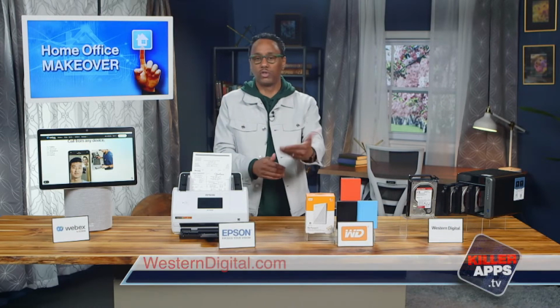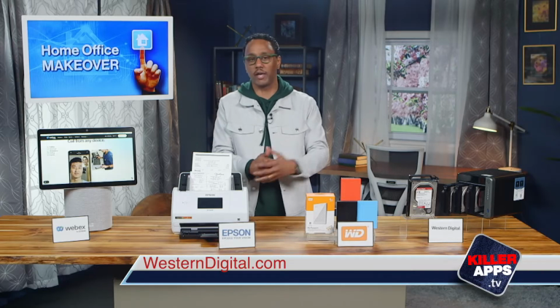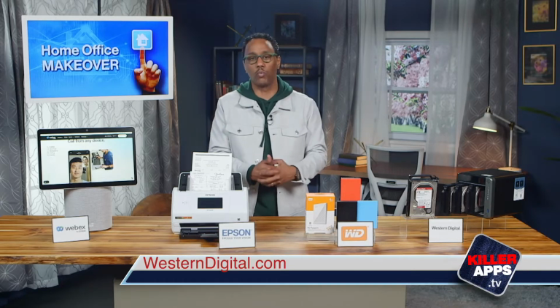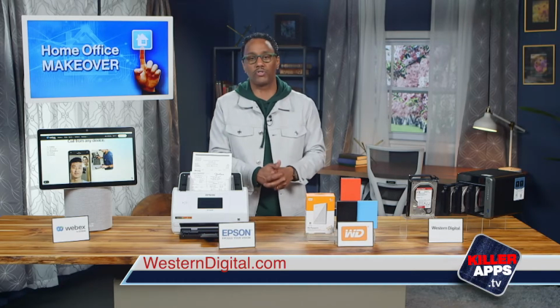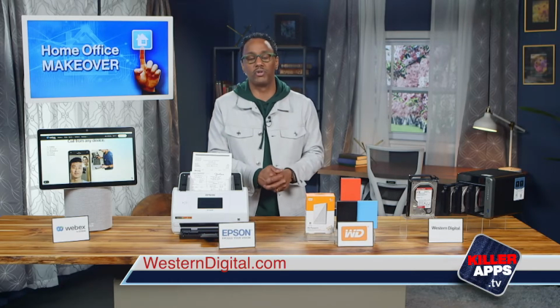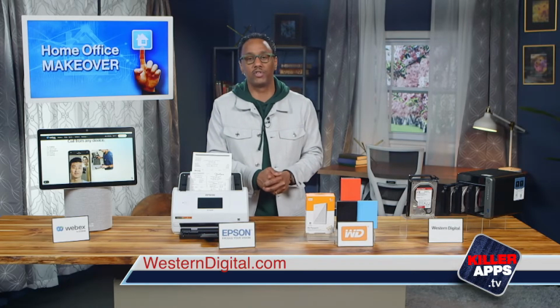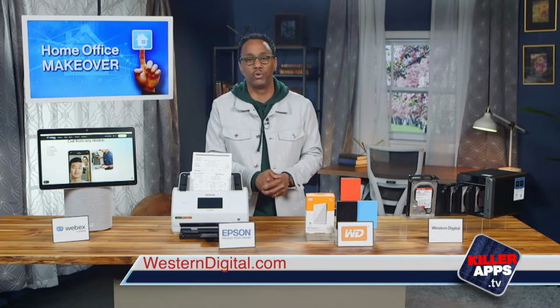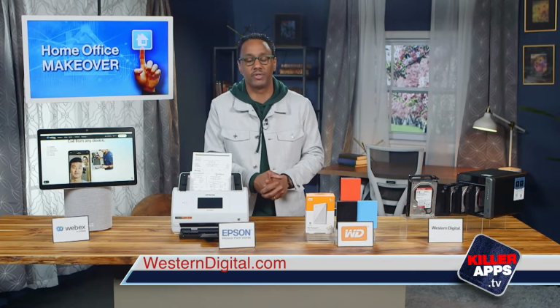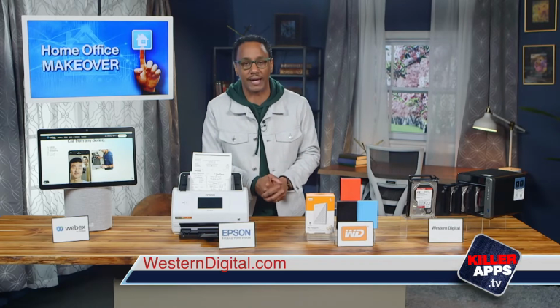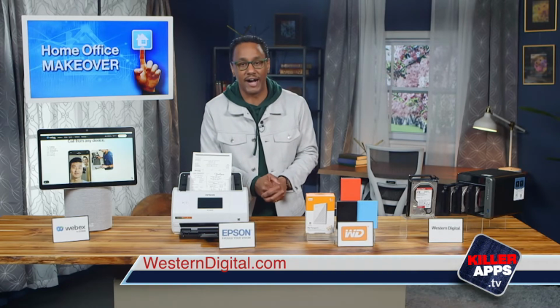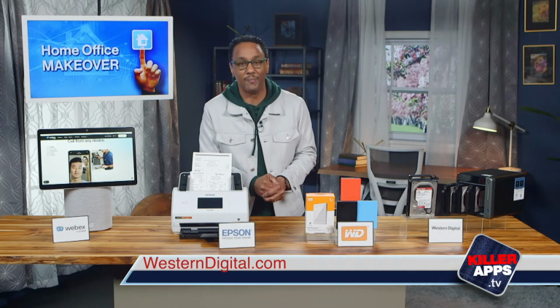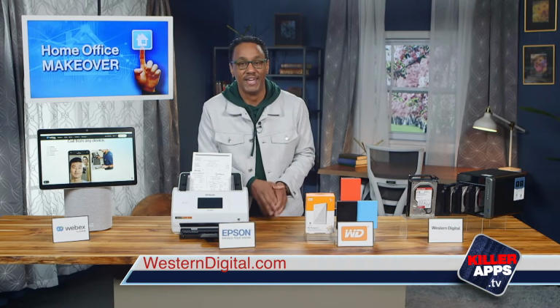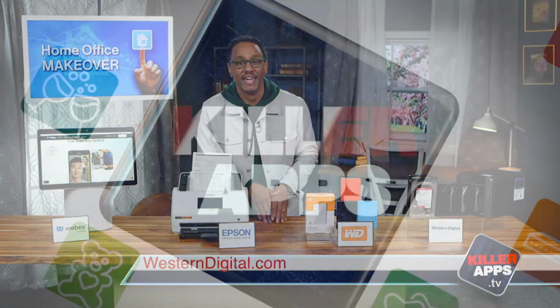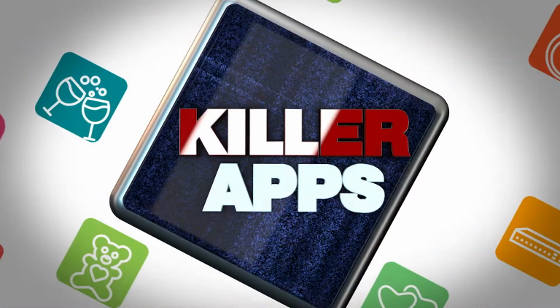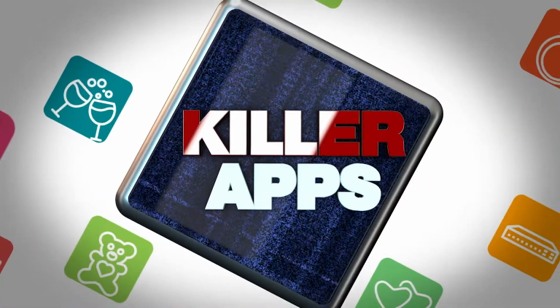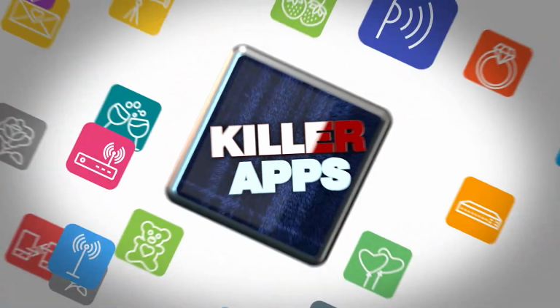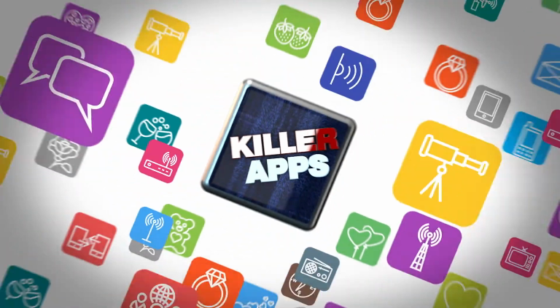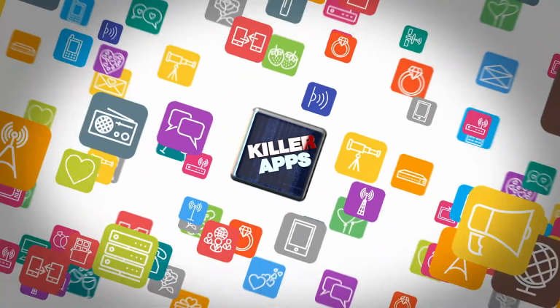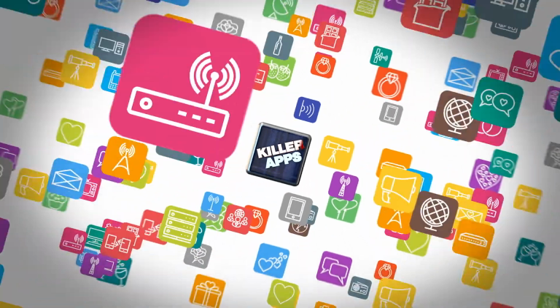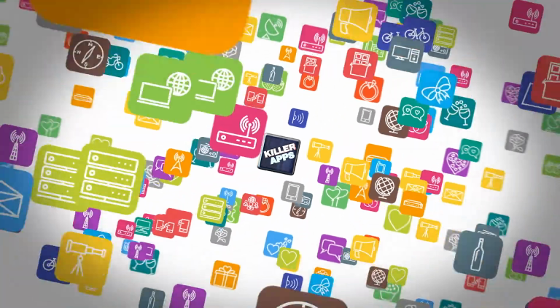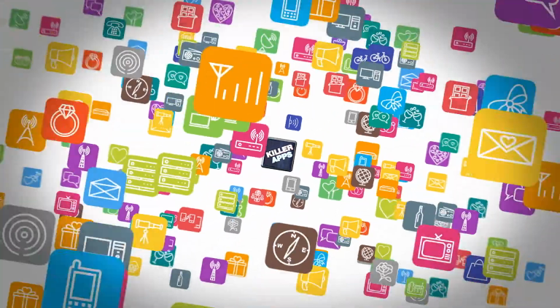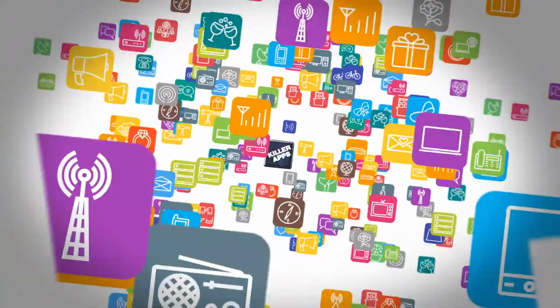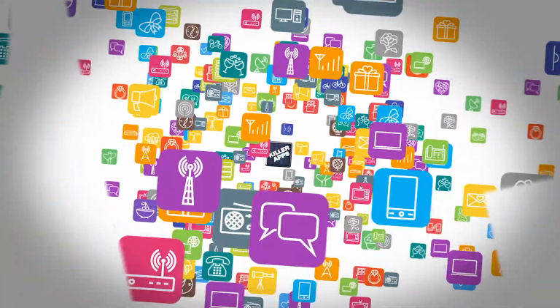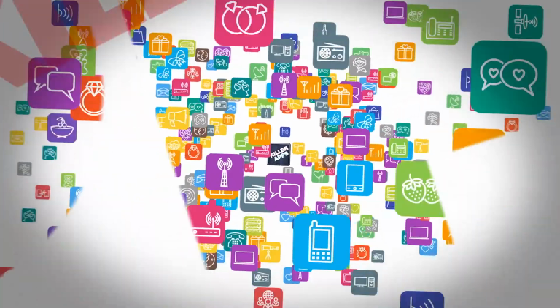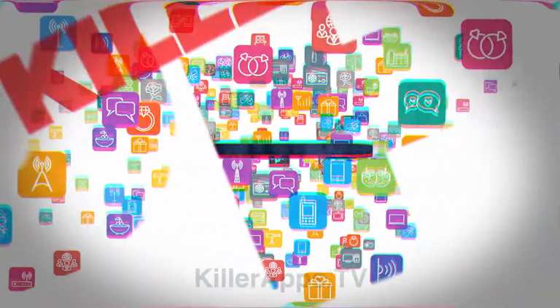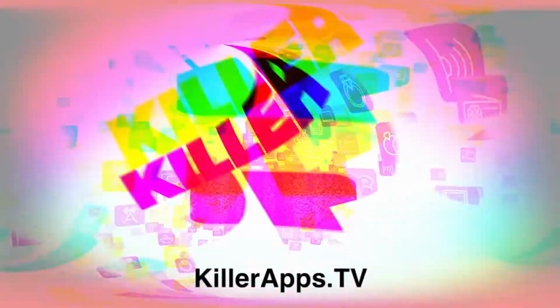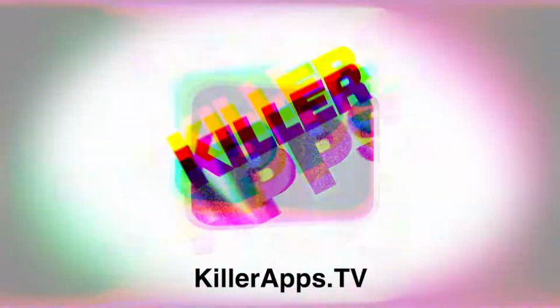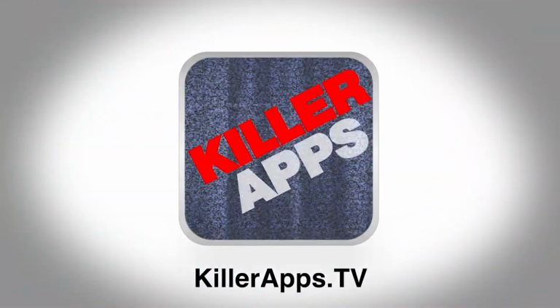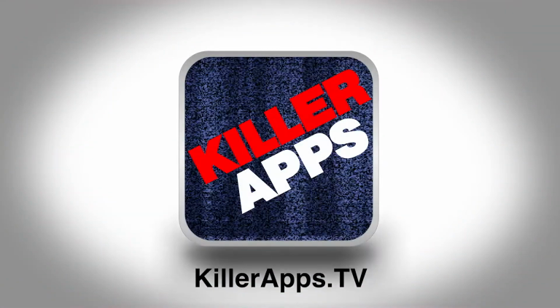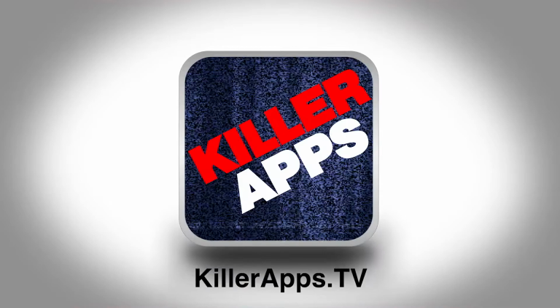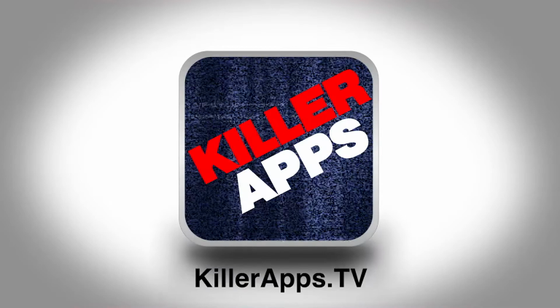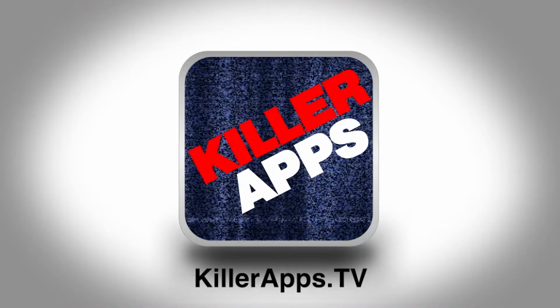Just head to WesternDigital.com. For more on these stories, just head on over to KillerApps.TV.